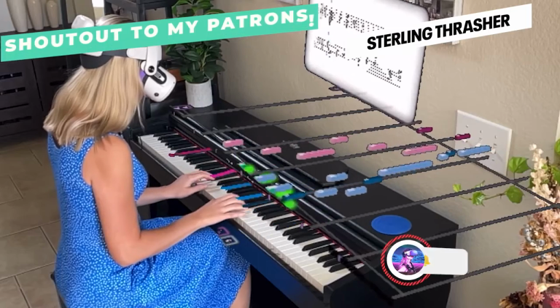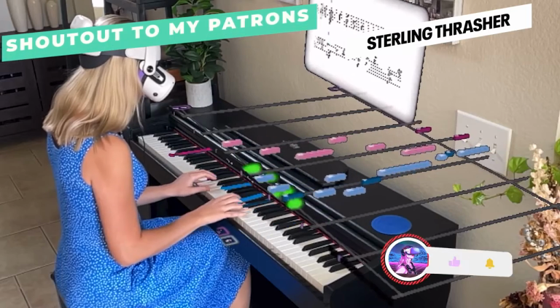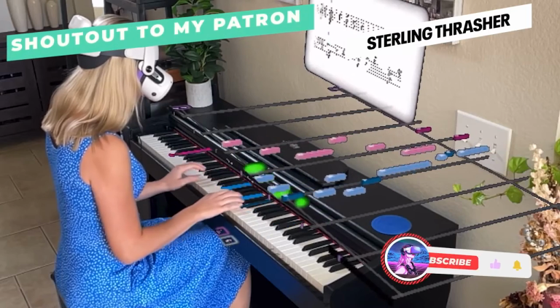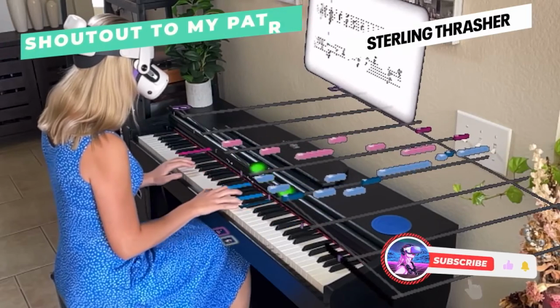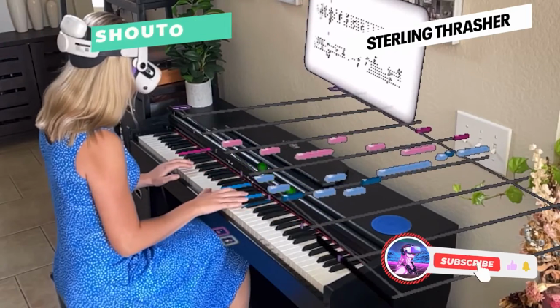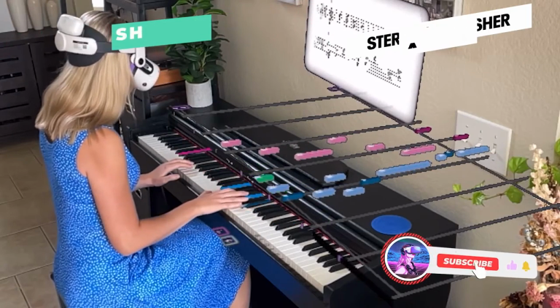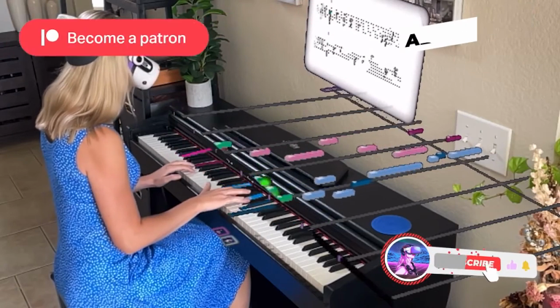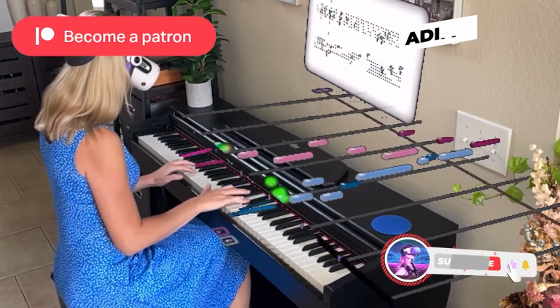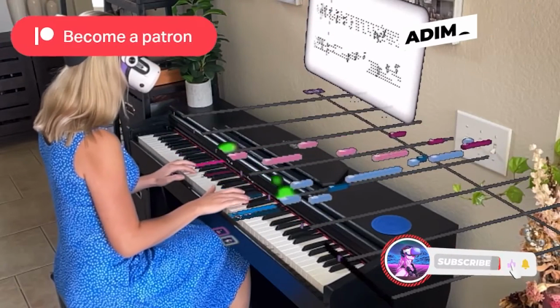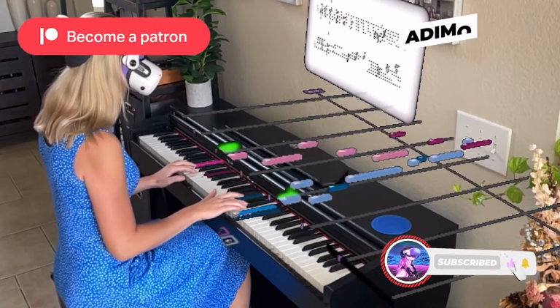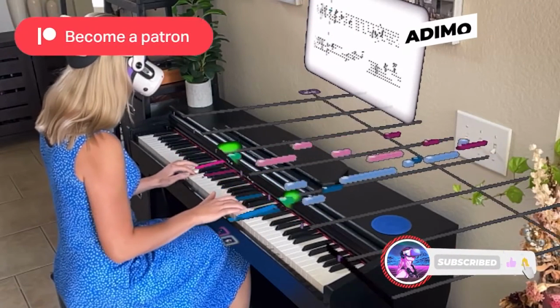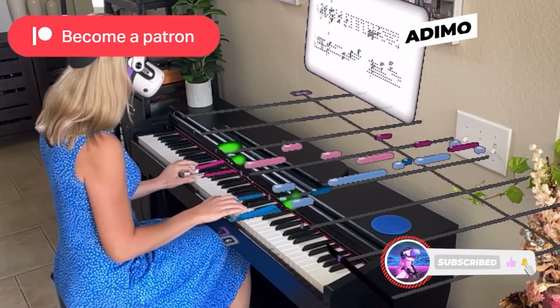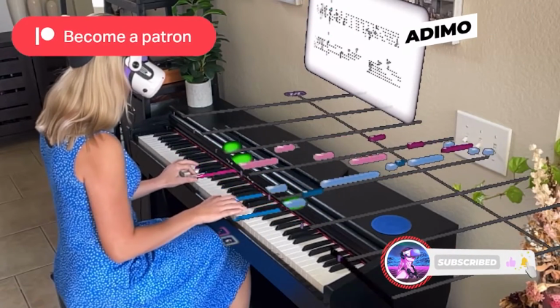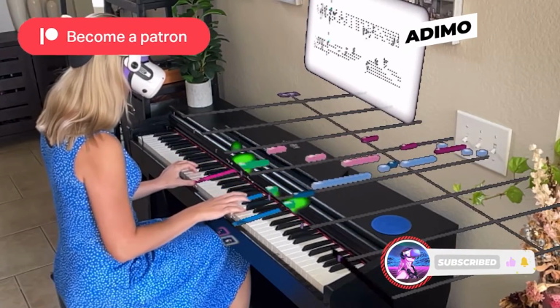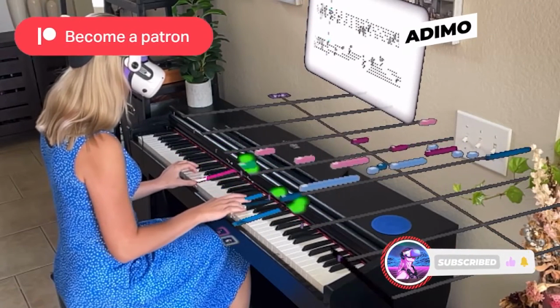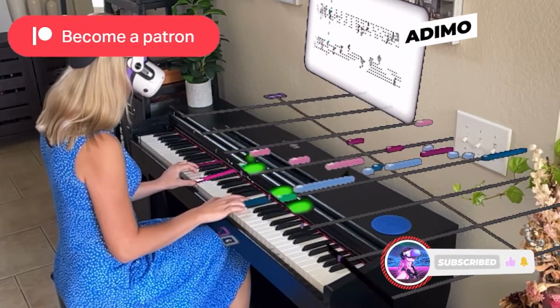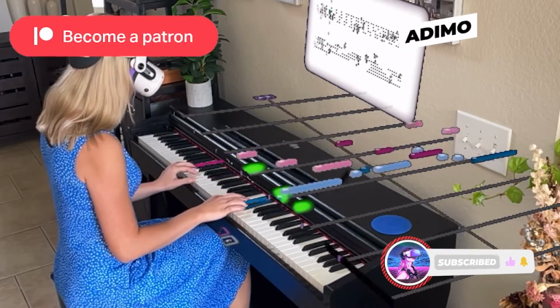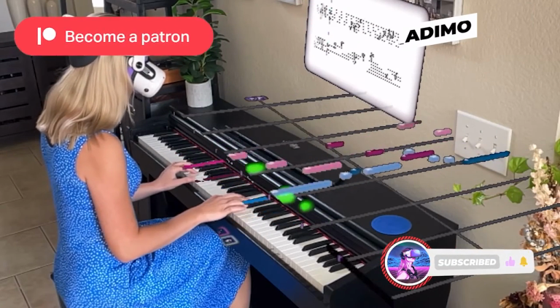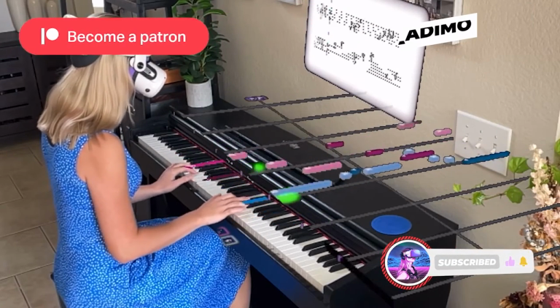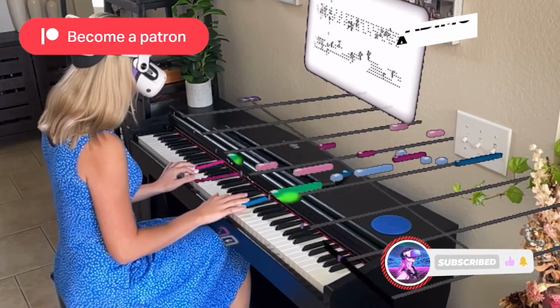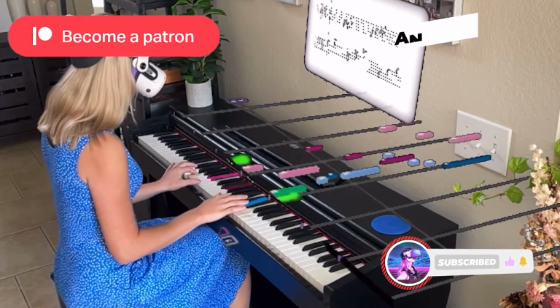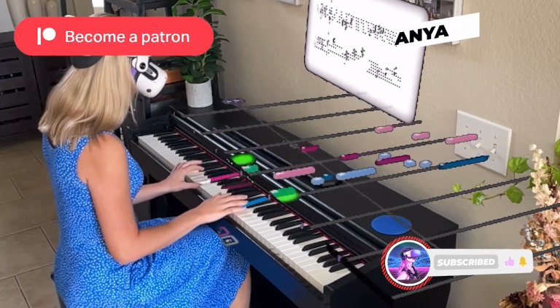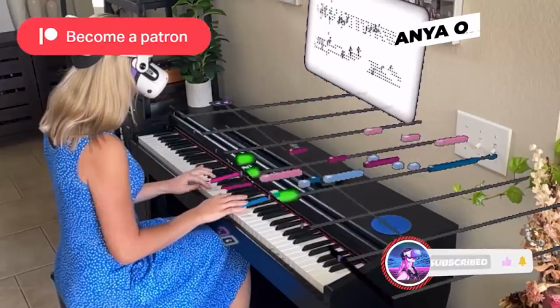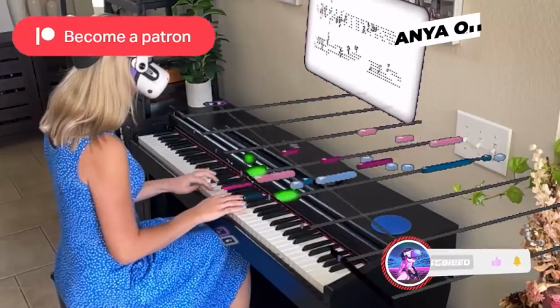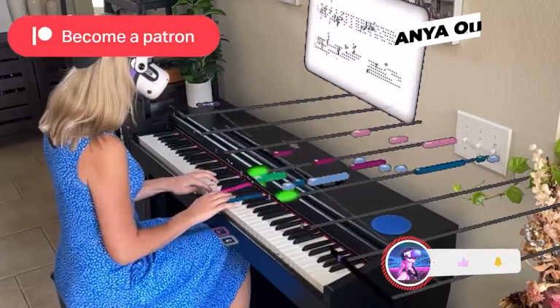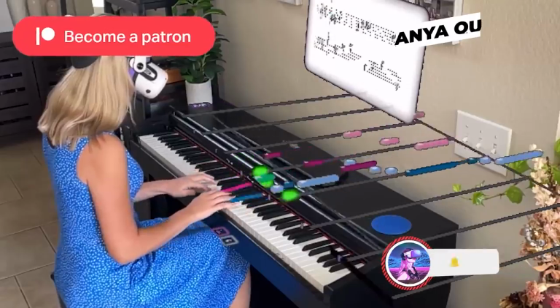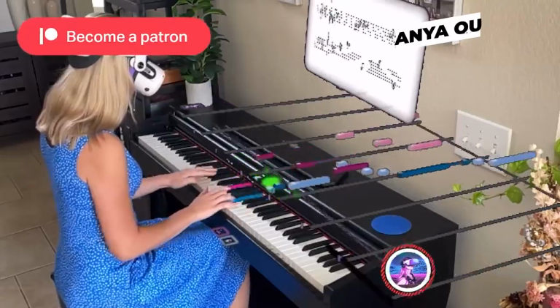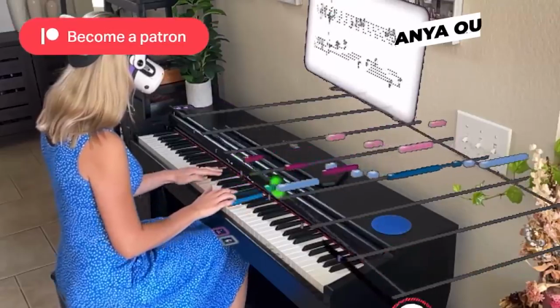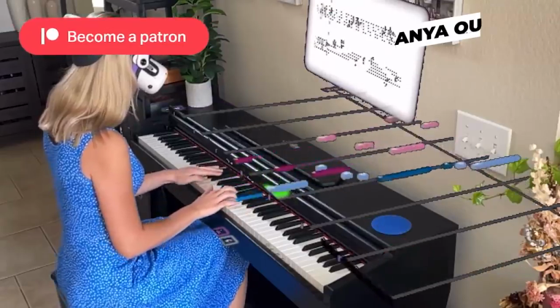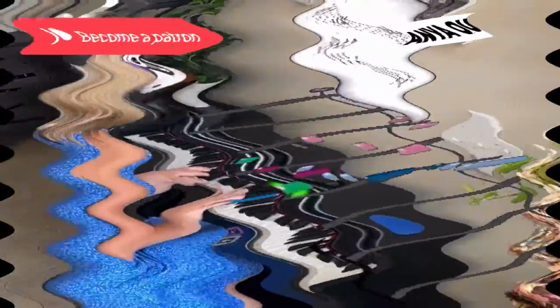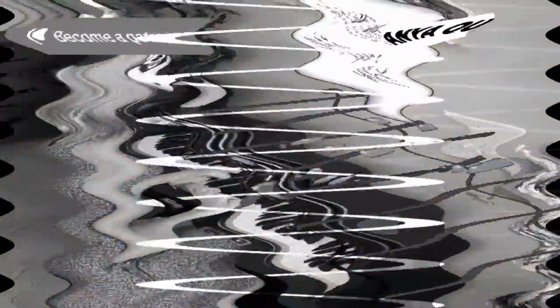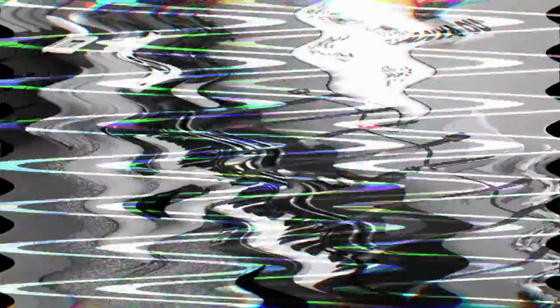Hit that like button to show your appreciation for this video, and subscribe to DiscoVR for more fun and informative VR content. If you're ready, let's go.